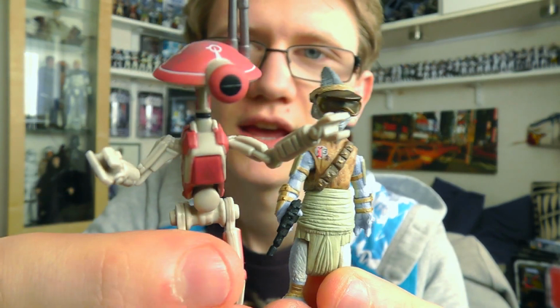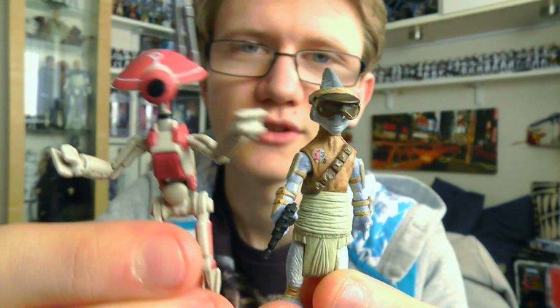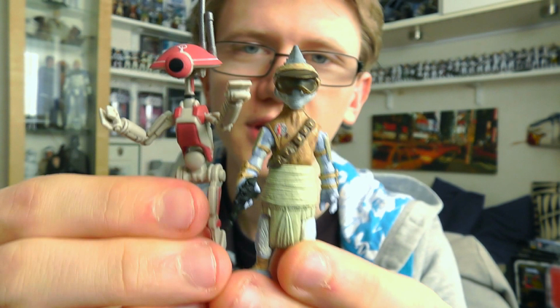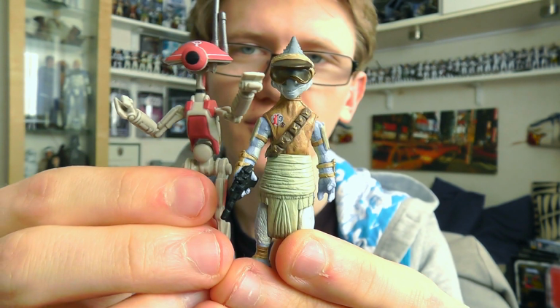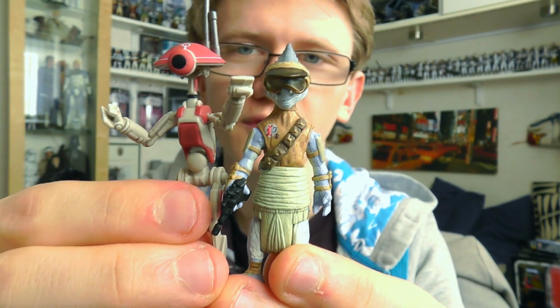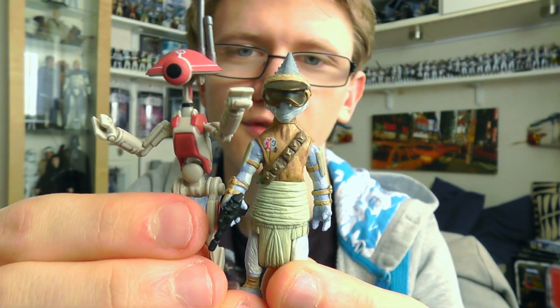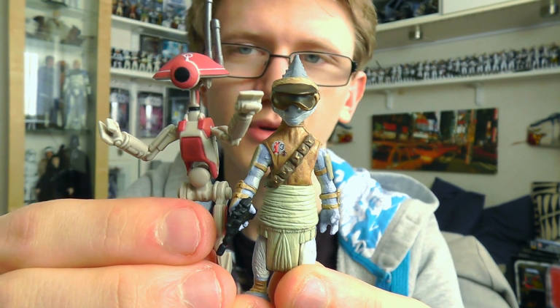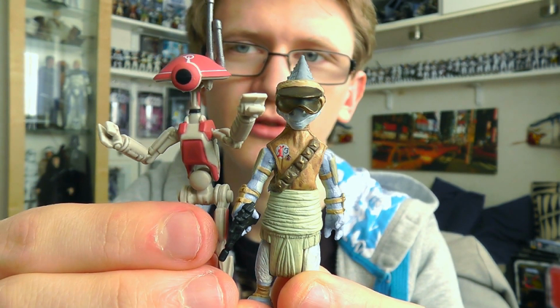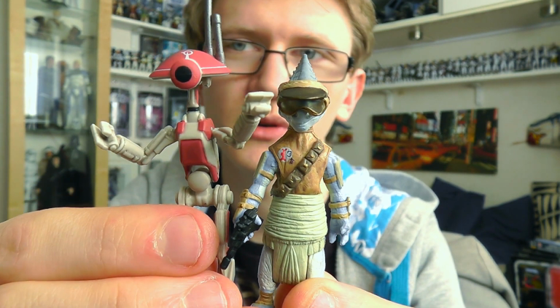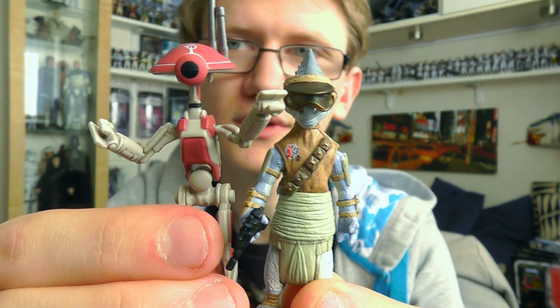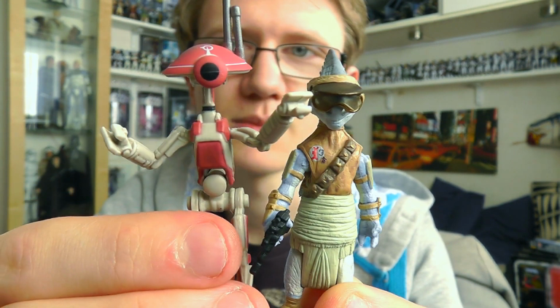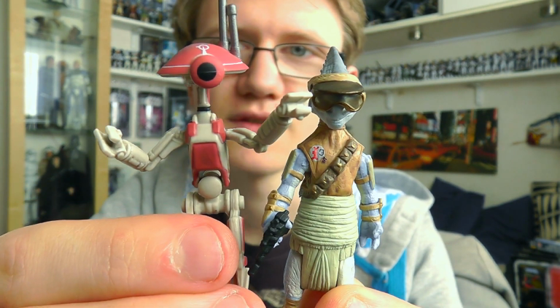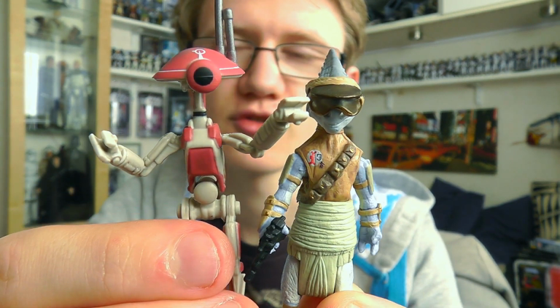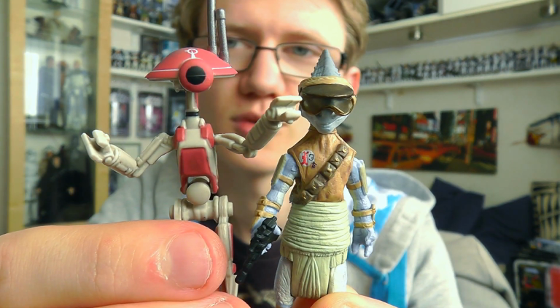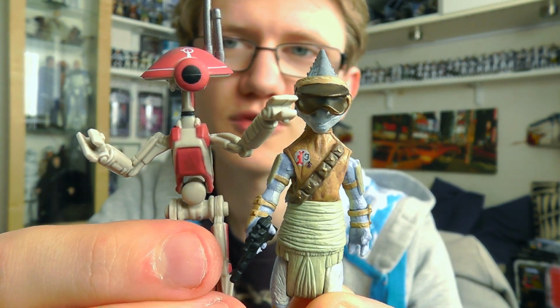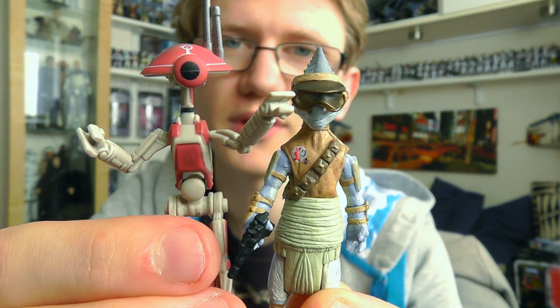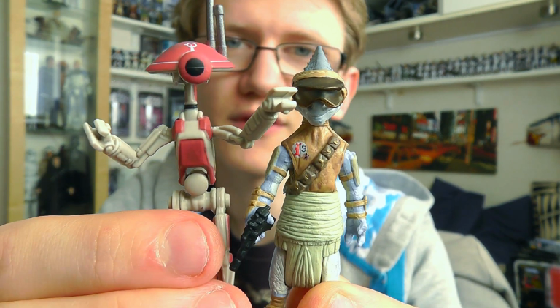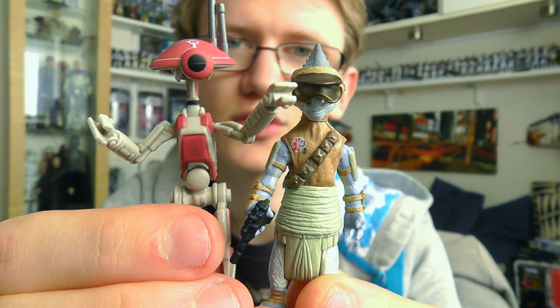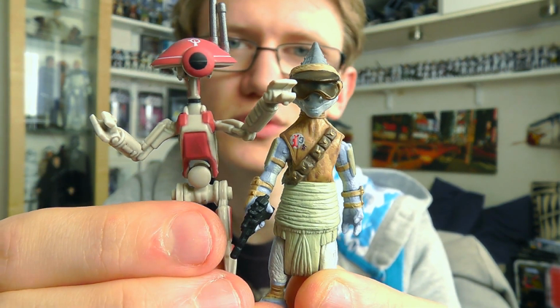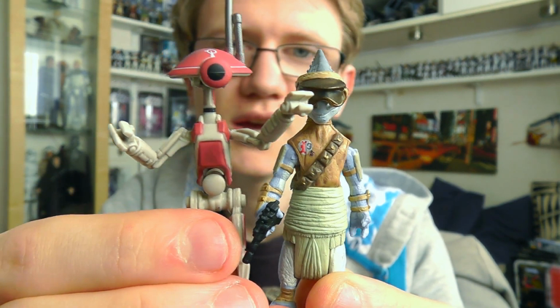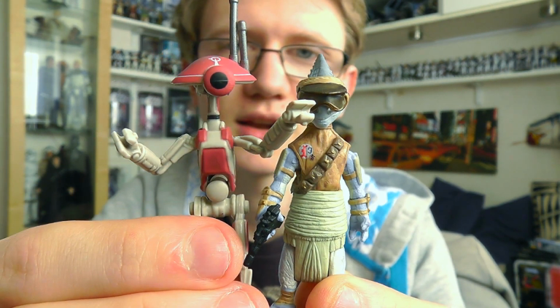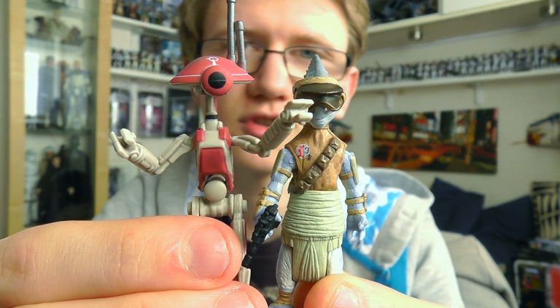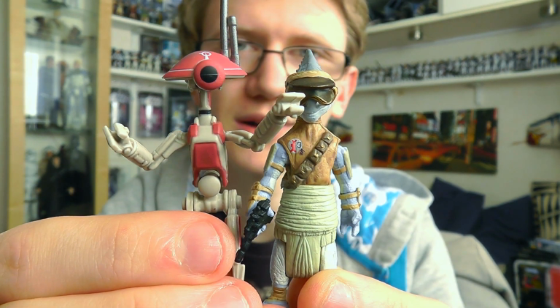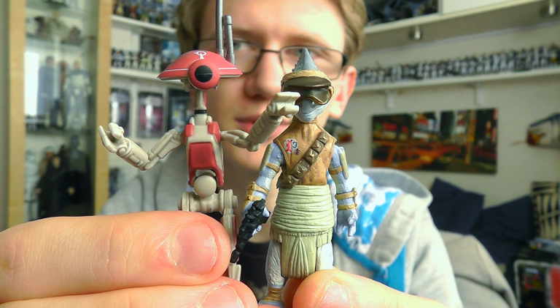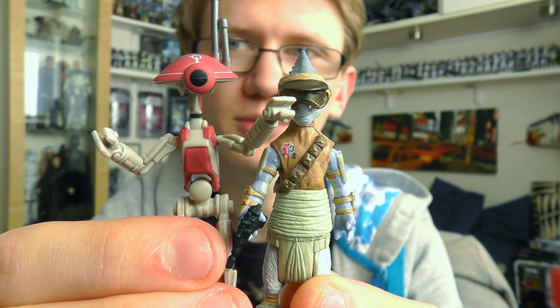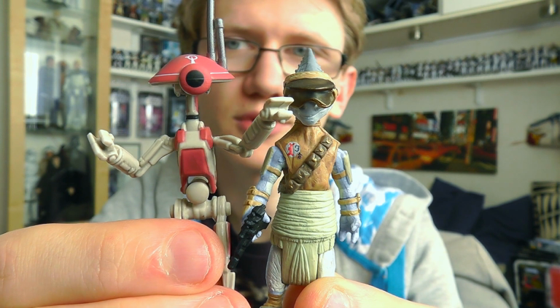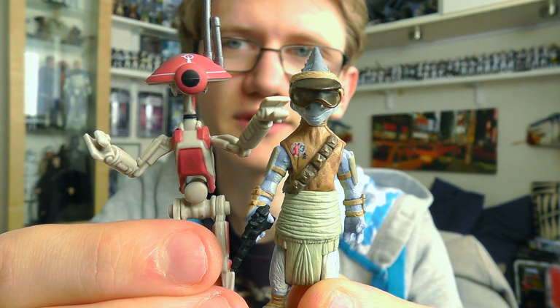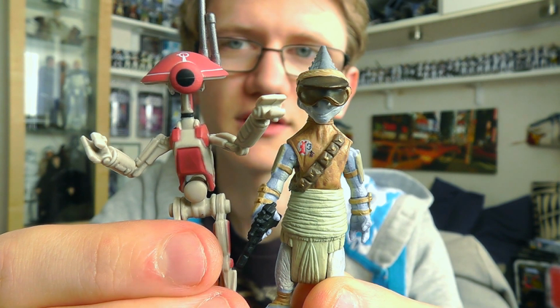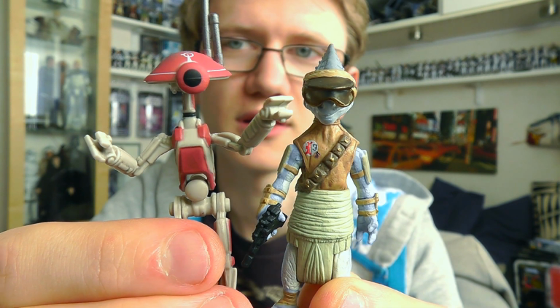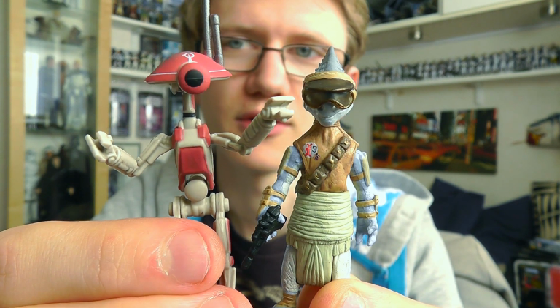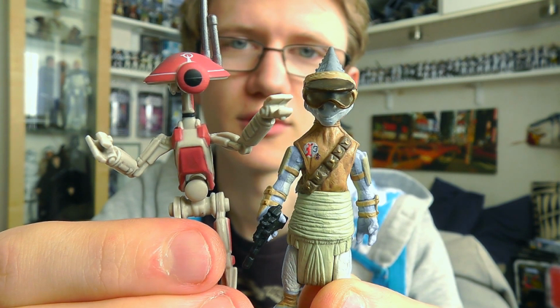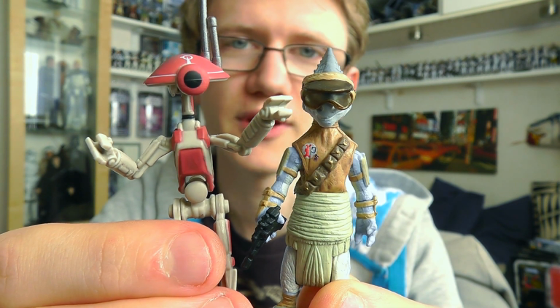So you get two figures for the price of one, albeit very small ones, but they're very cool. I'll talk about them in a little bit more detail later on in the review.